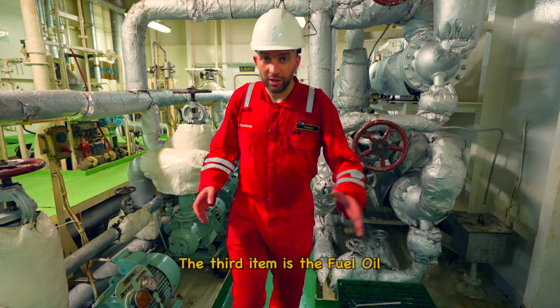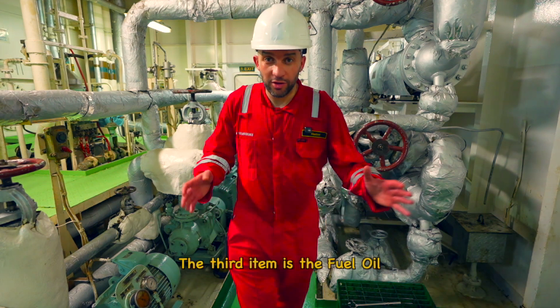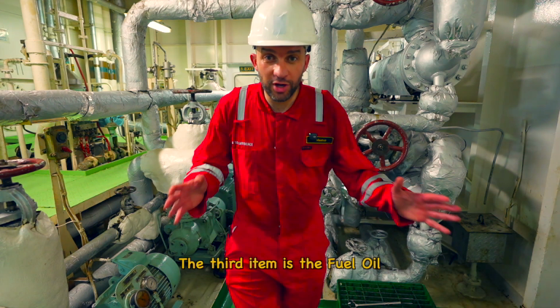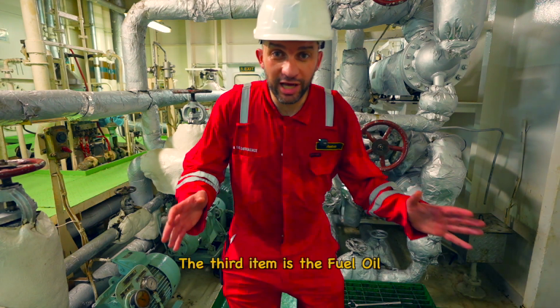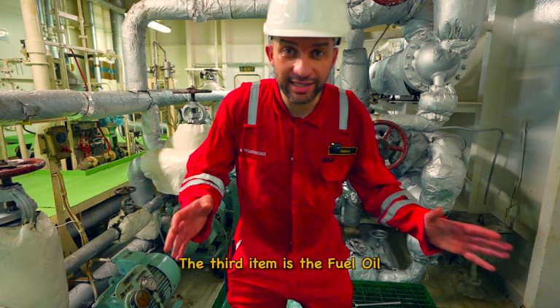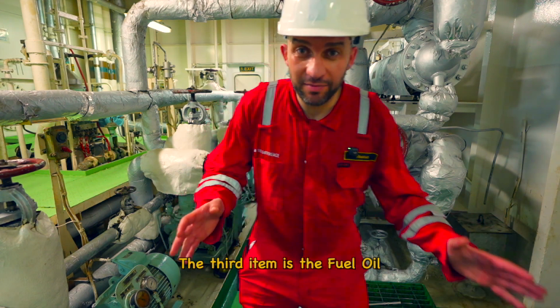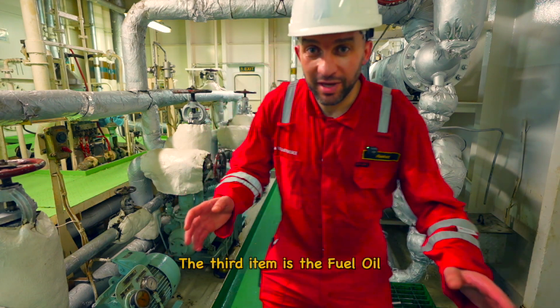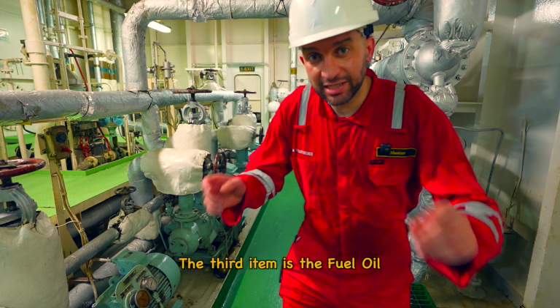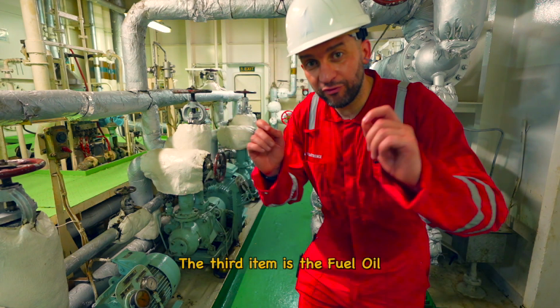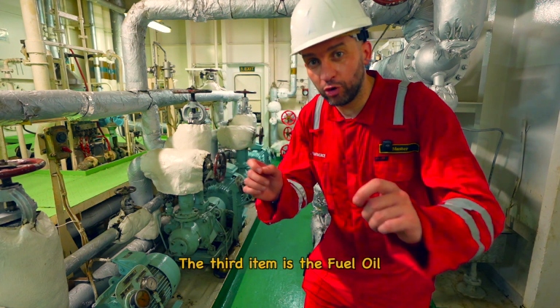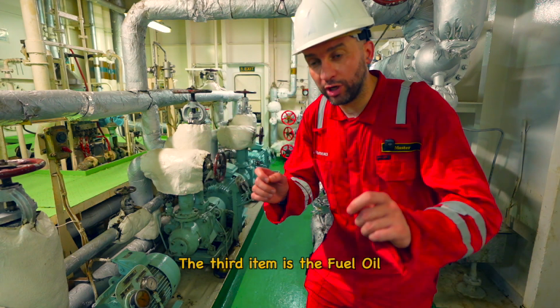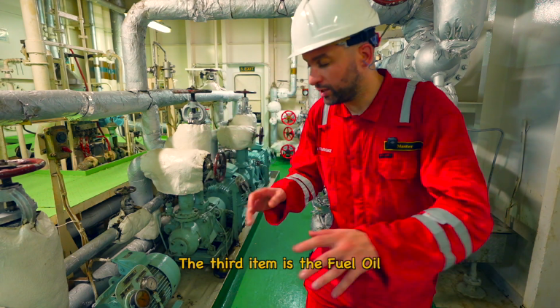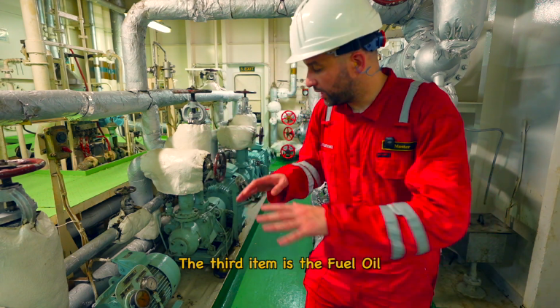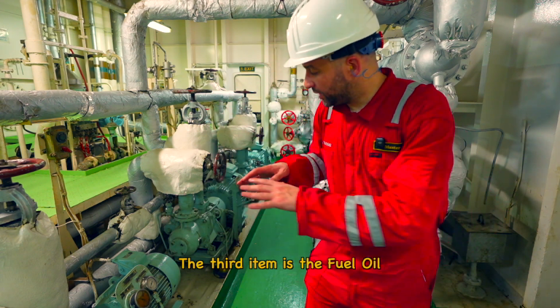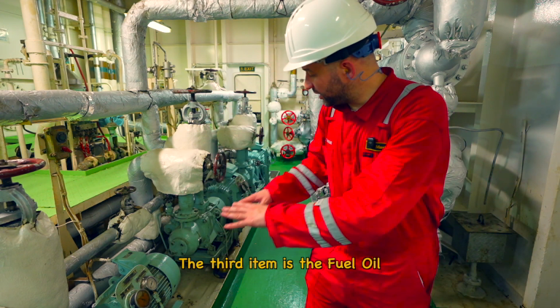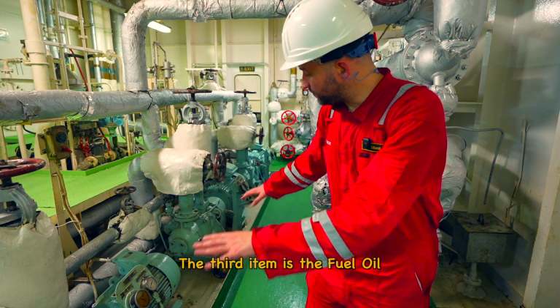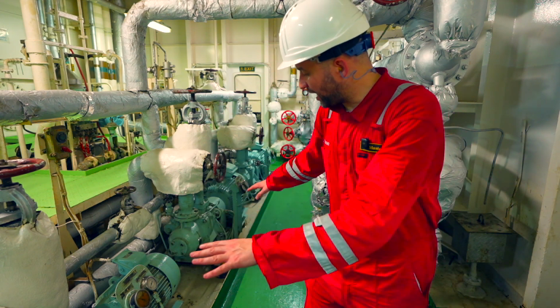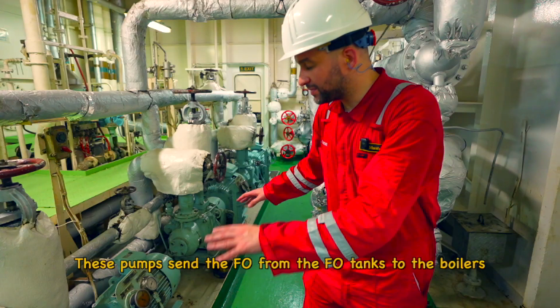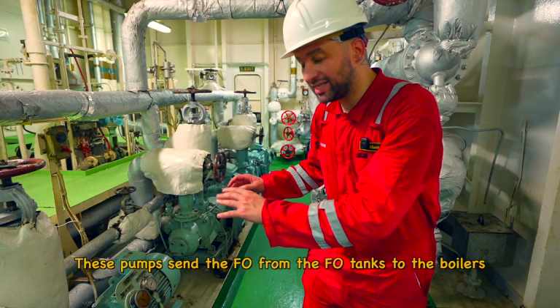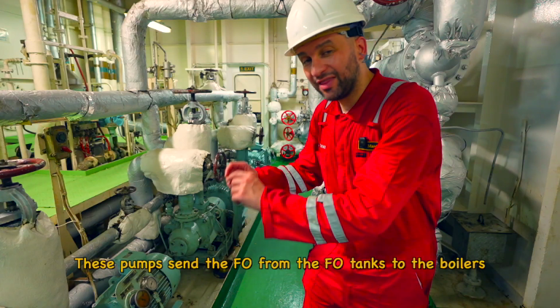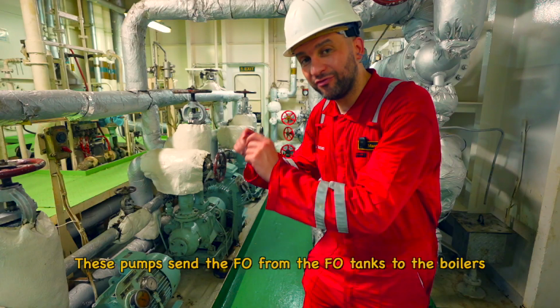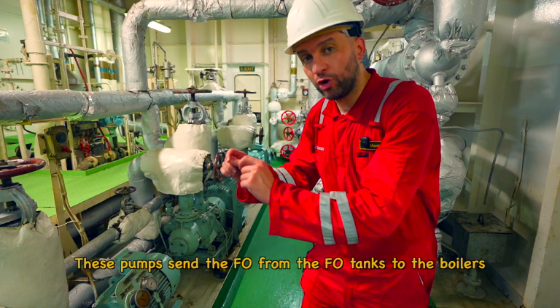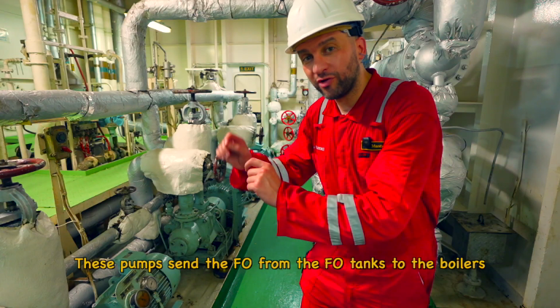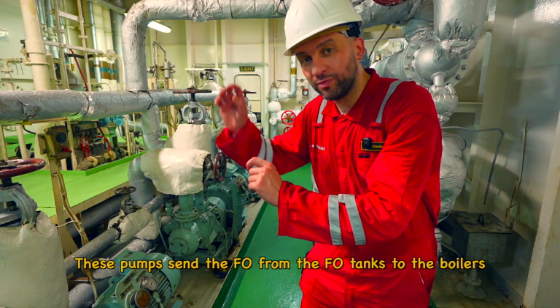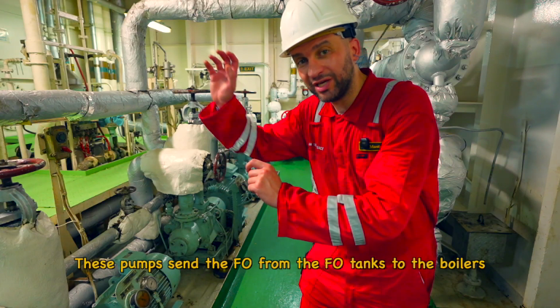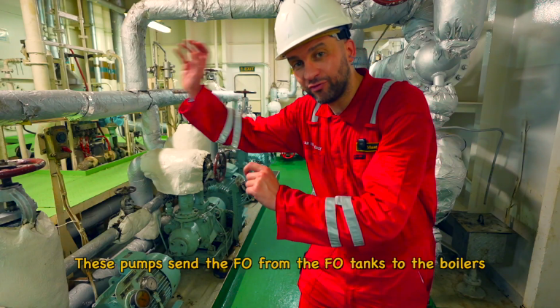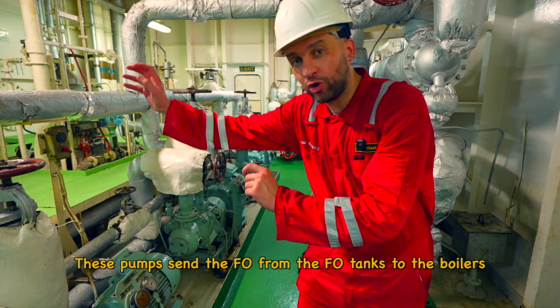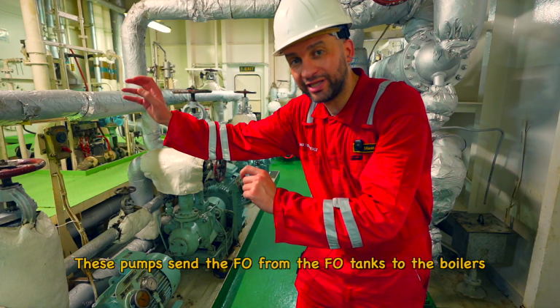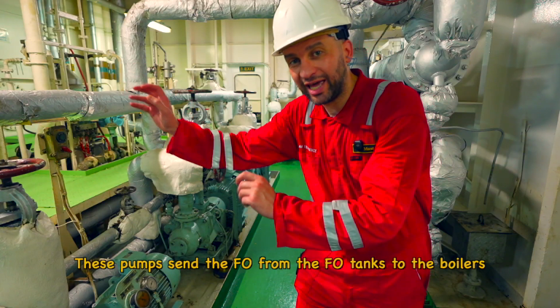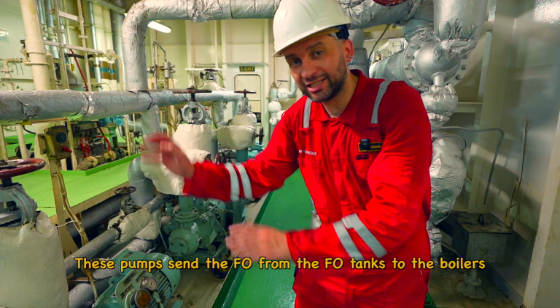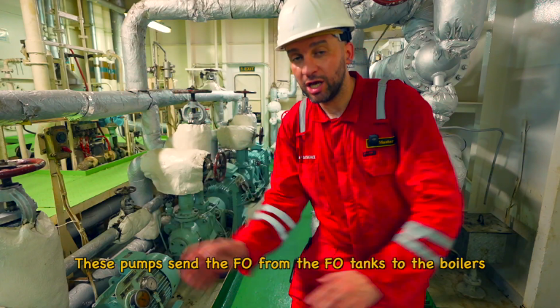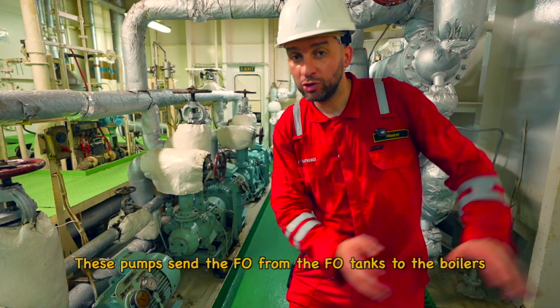The third item is the fuel oil. These pumps send the fuel oil from the fuel oil tank to the fuel oil service tank.